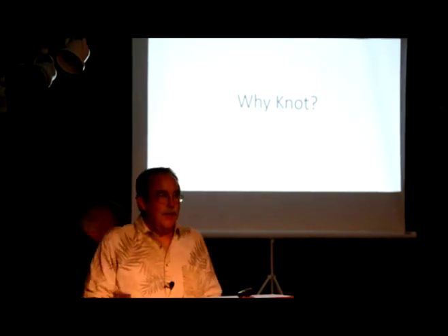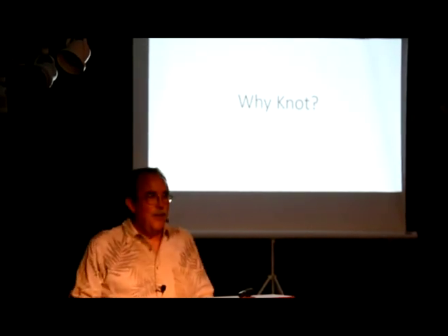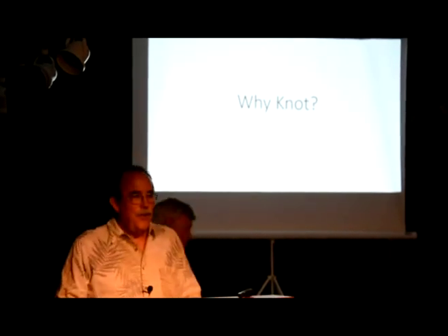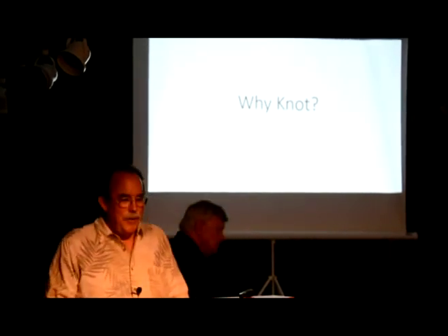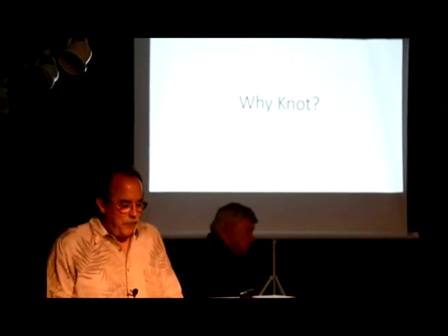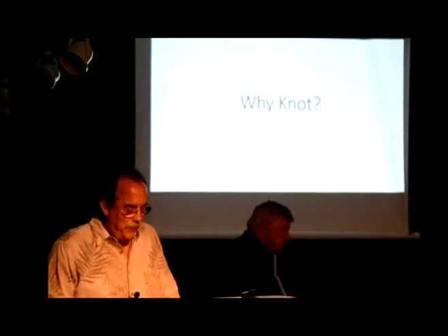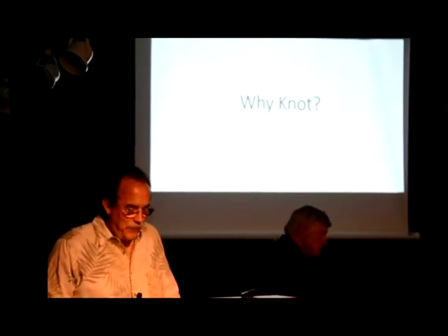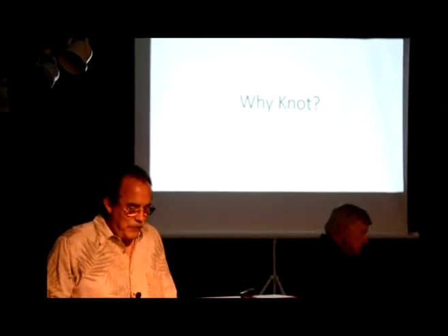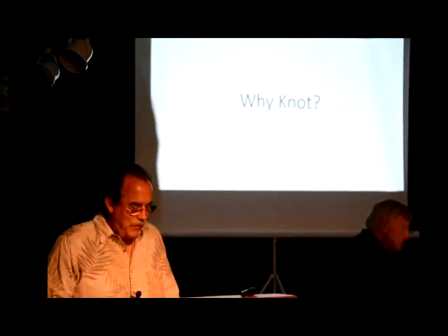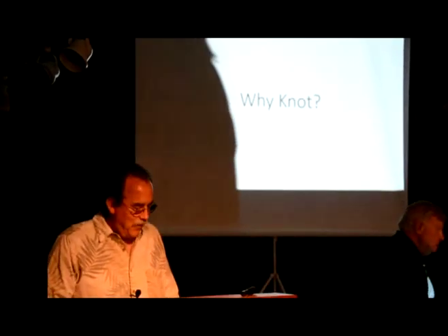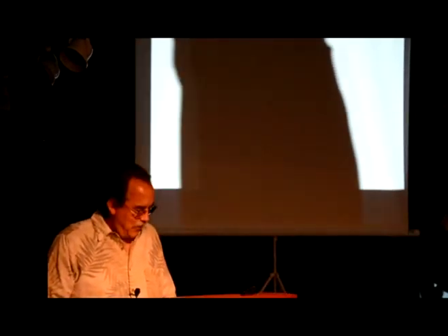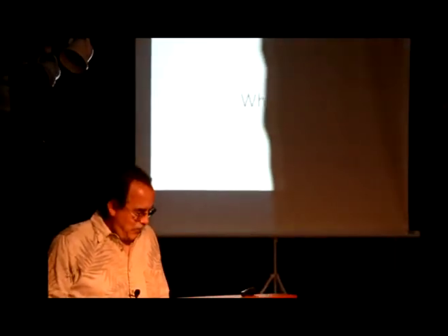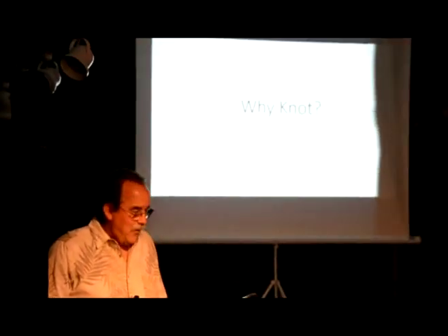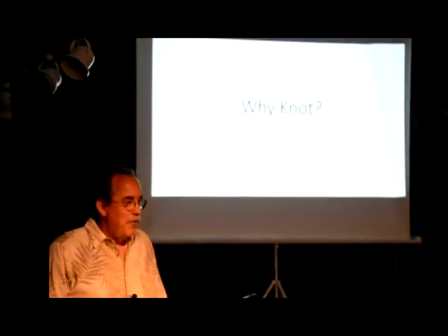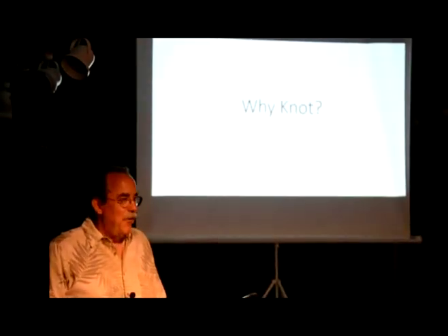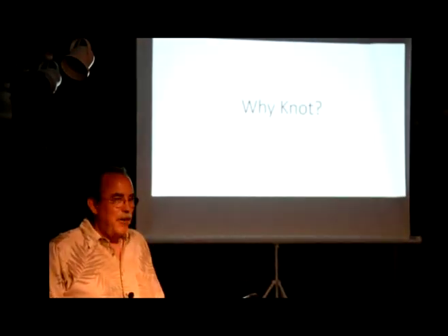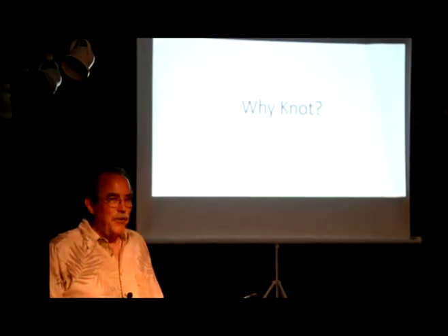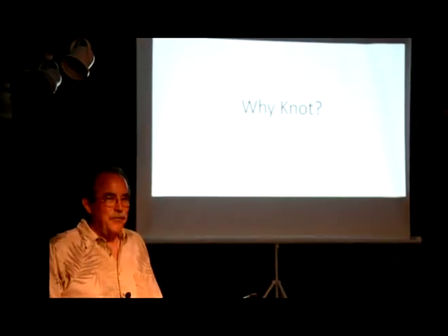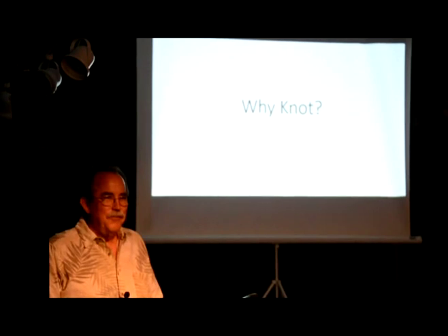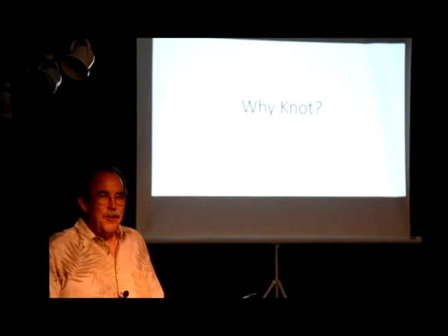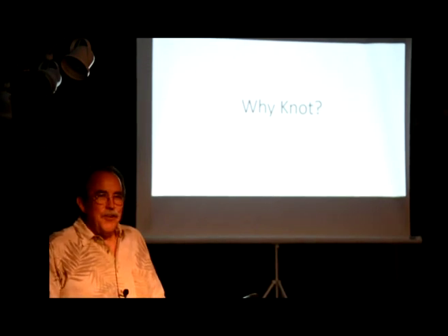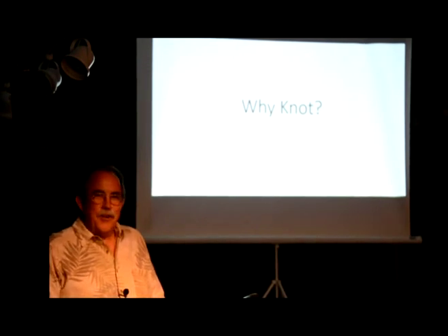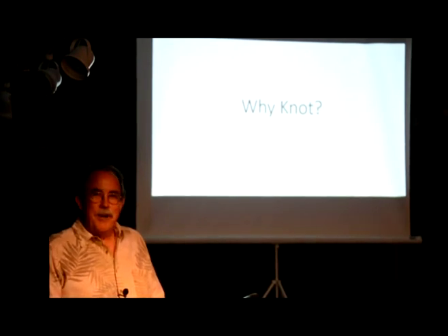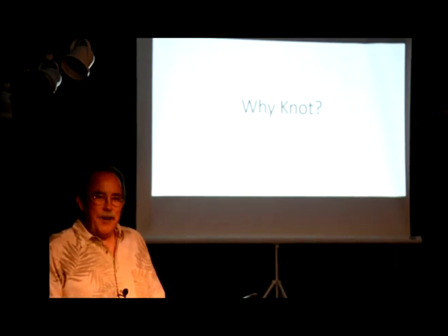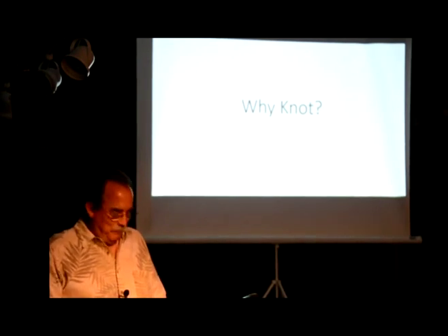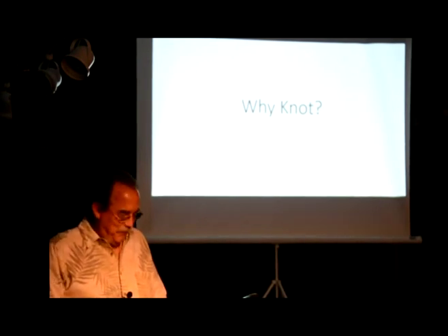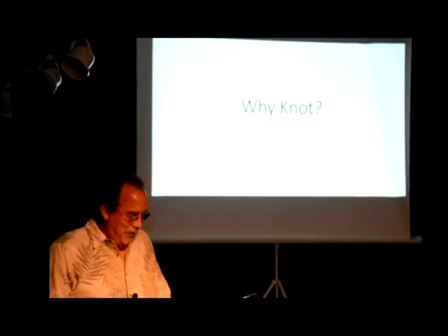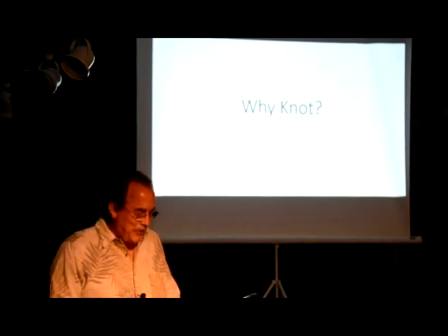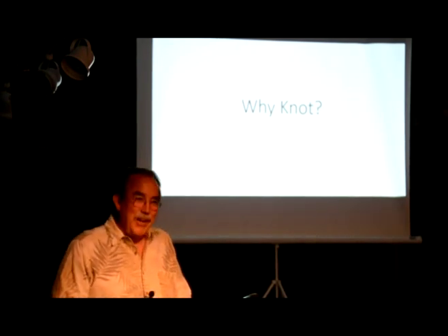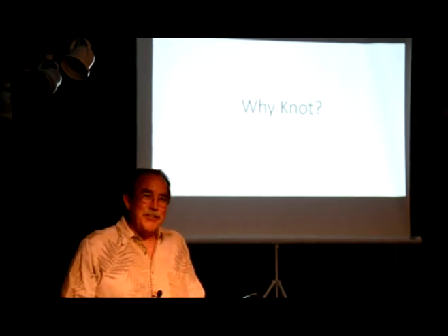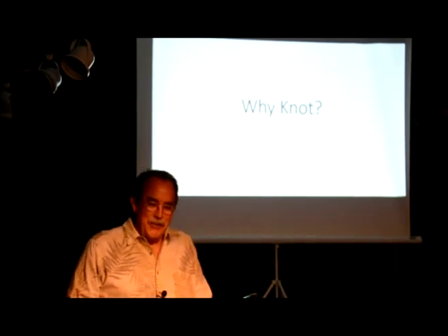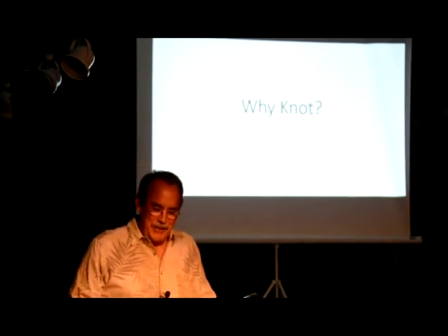Can you all hear me? Okay, well, thanks for coming out. We'll see how this goes.